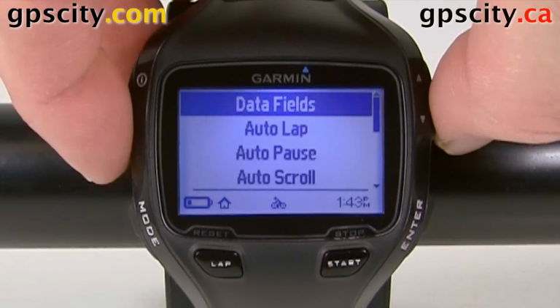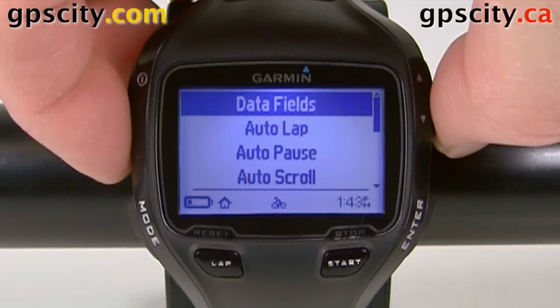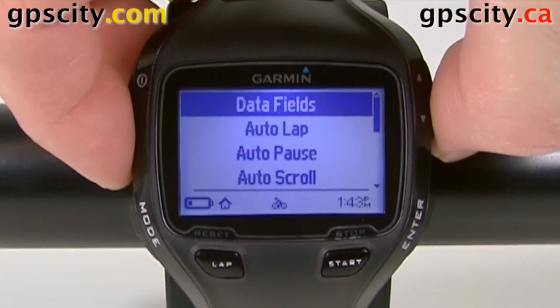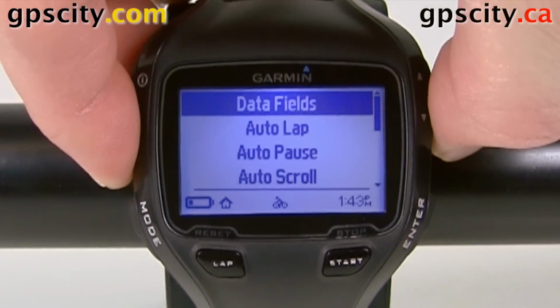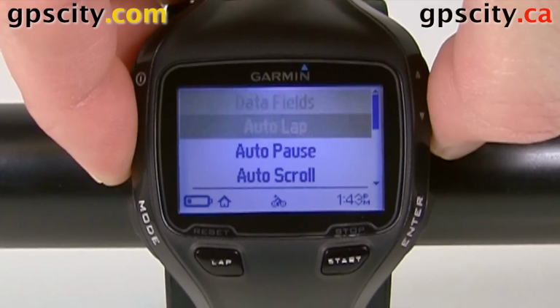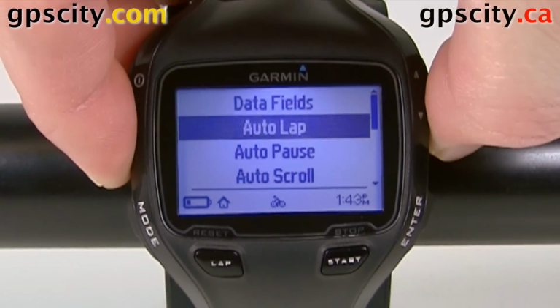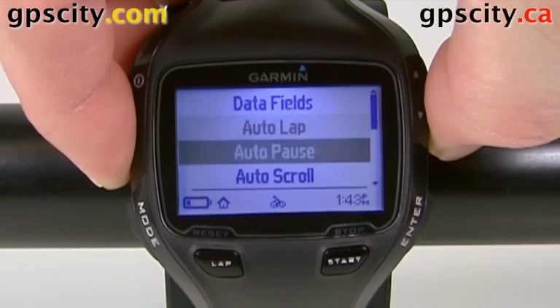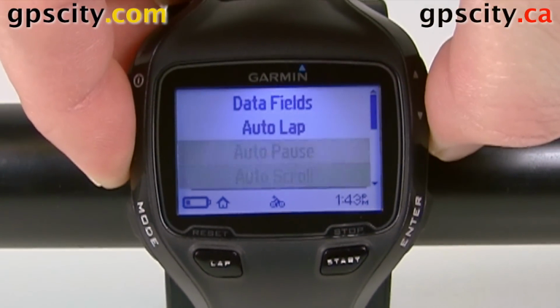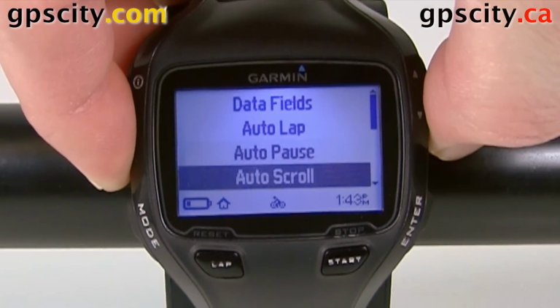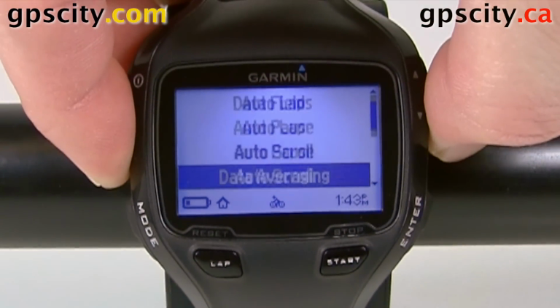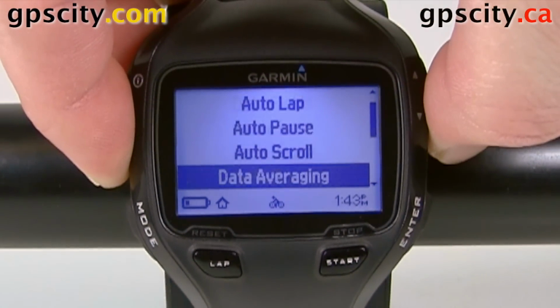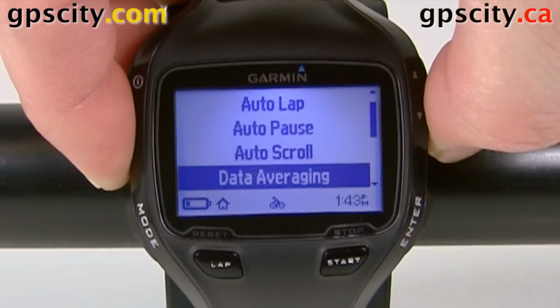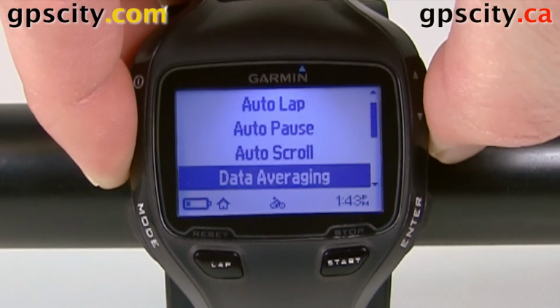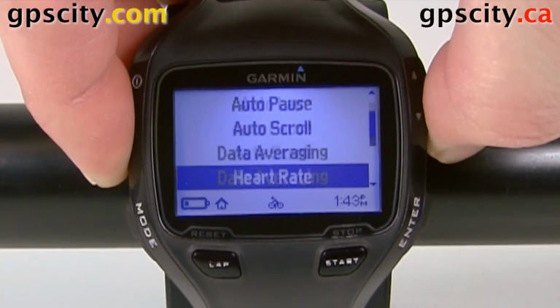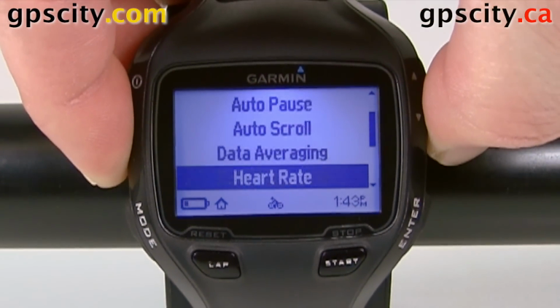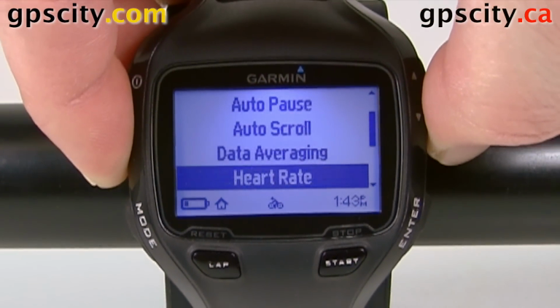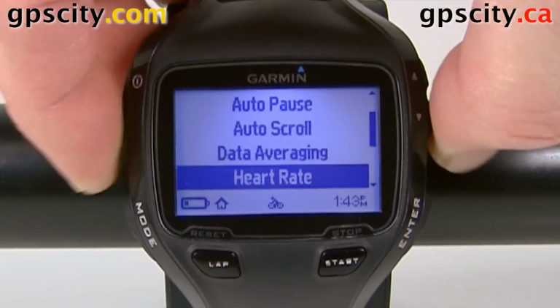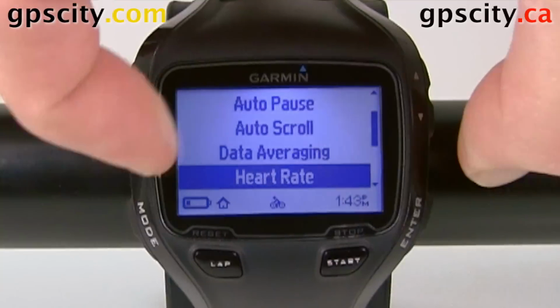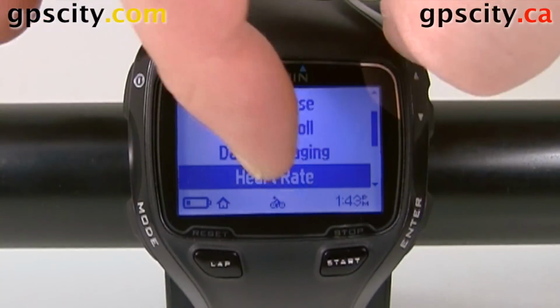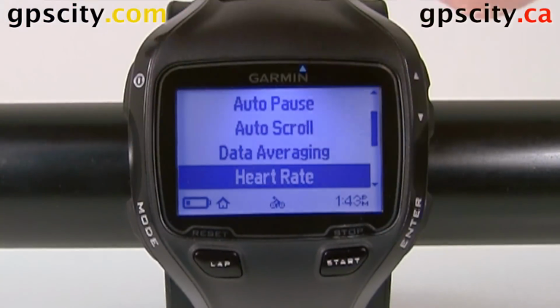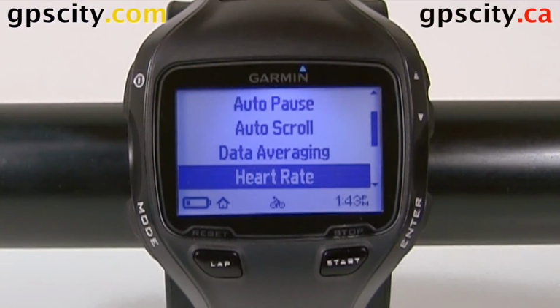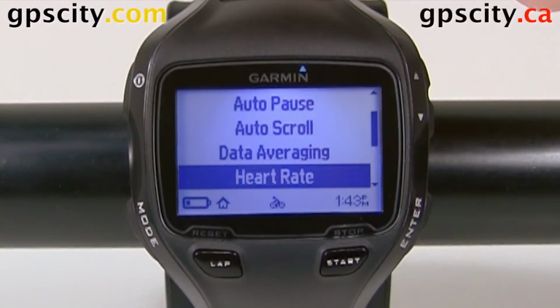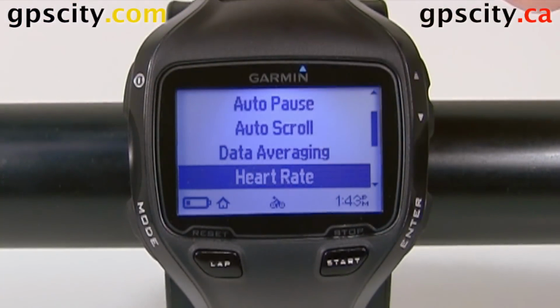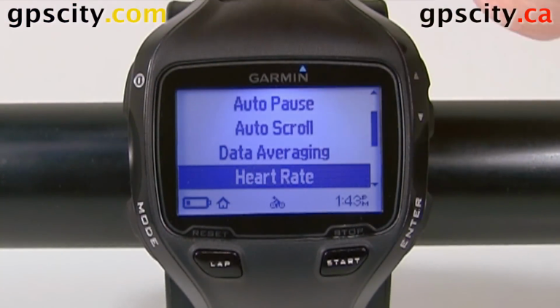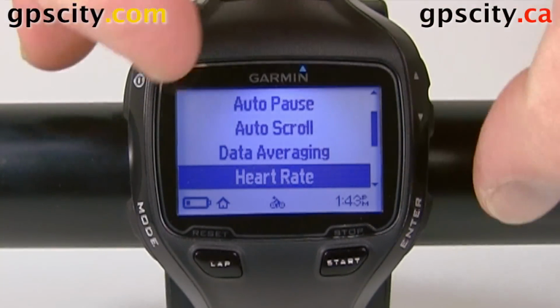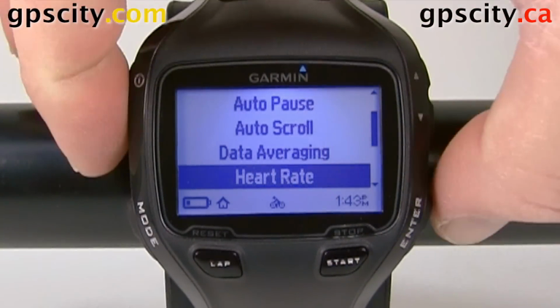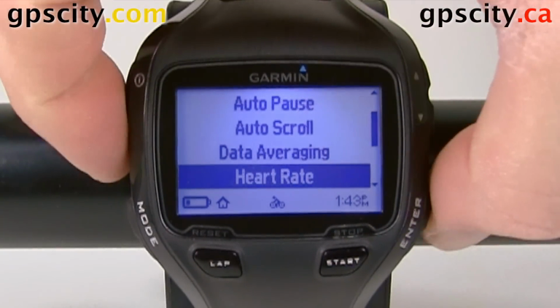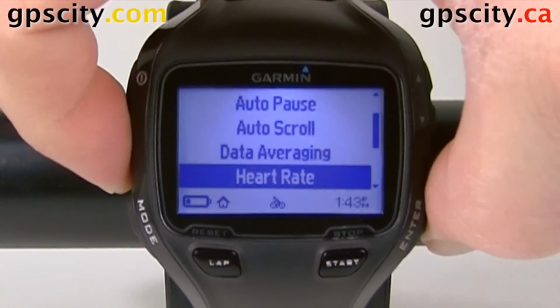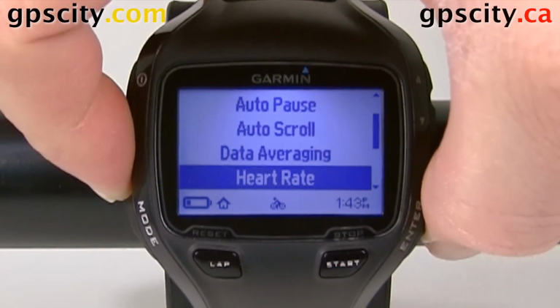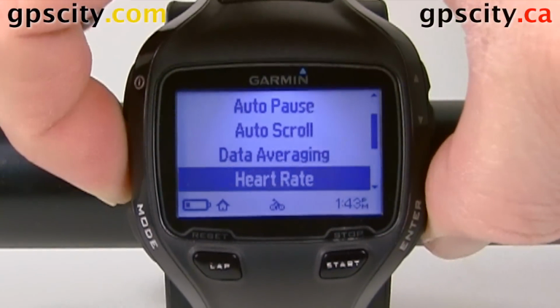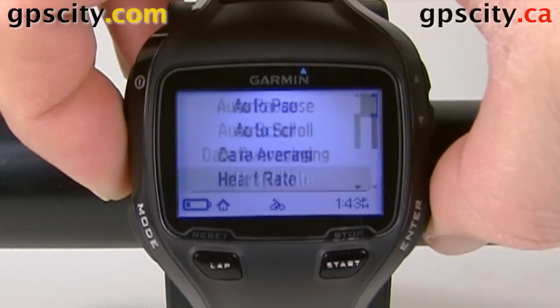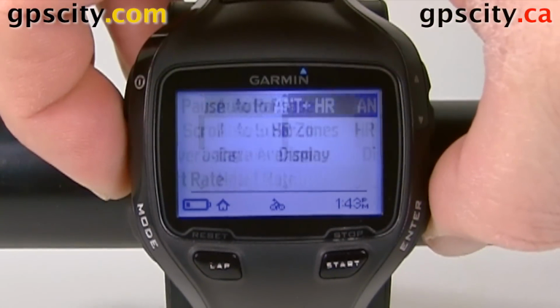Then we're going to scroll down to heart rate — right here, heart rate — and hit enter.